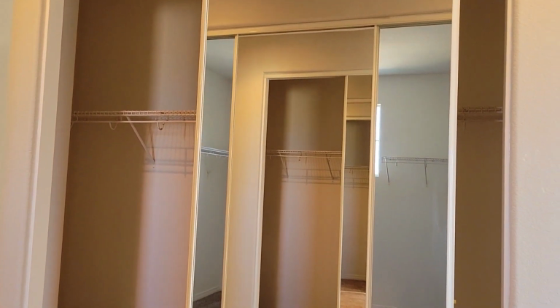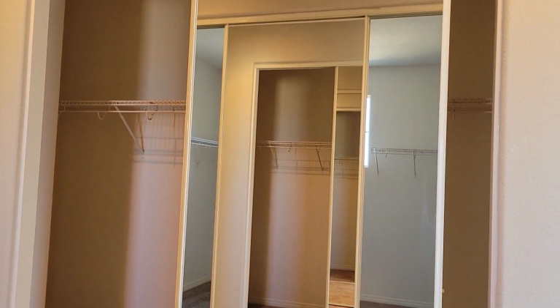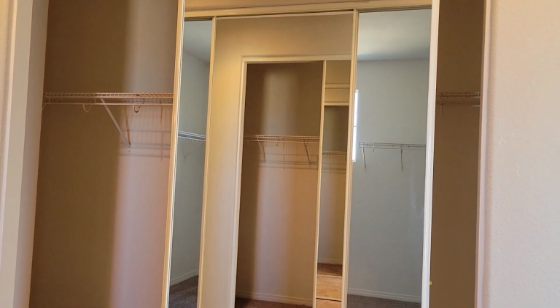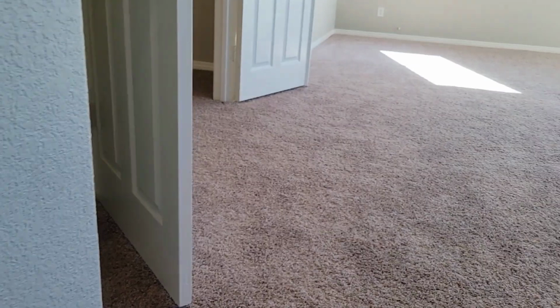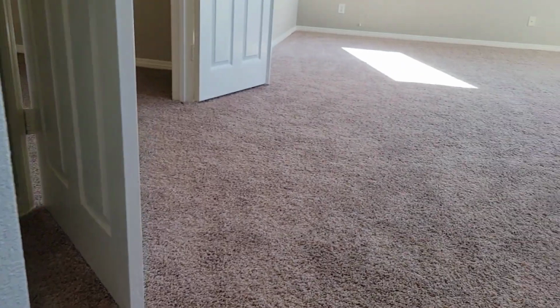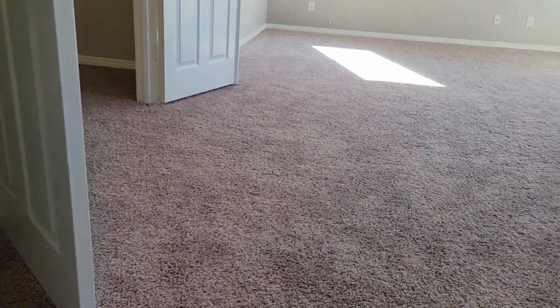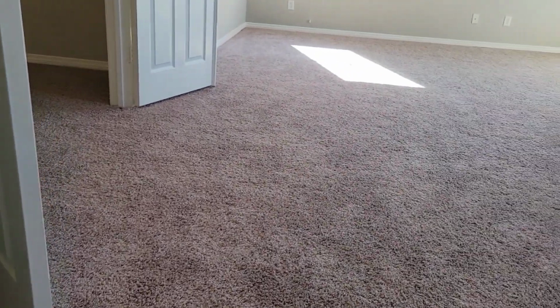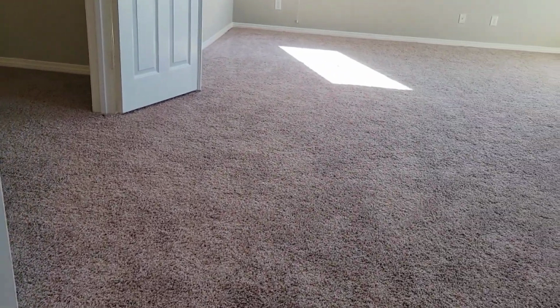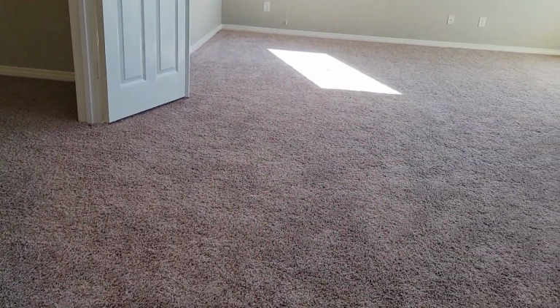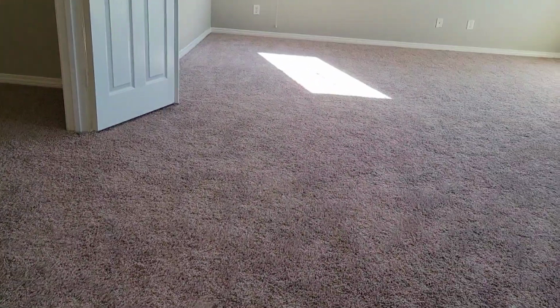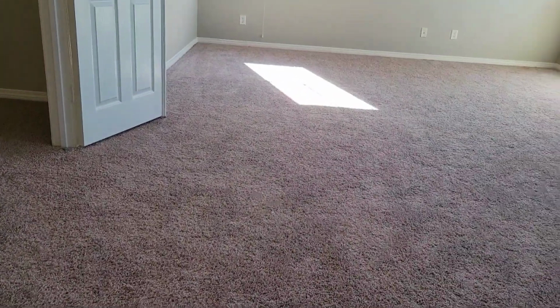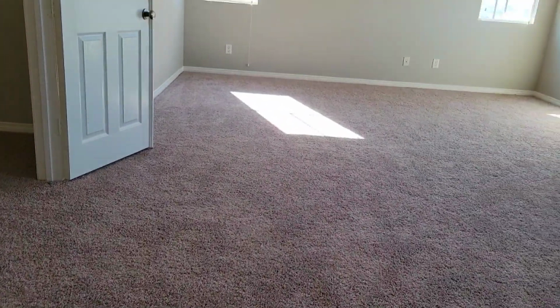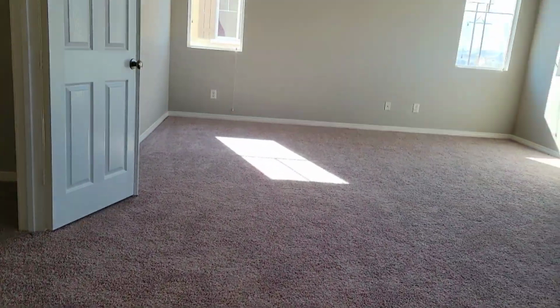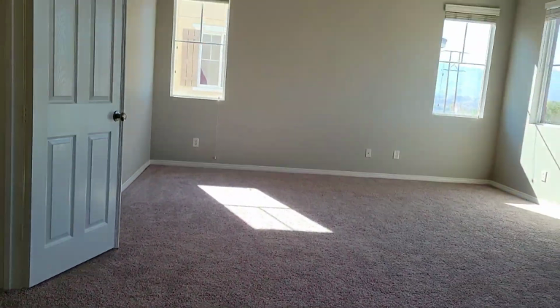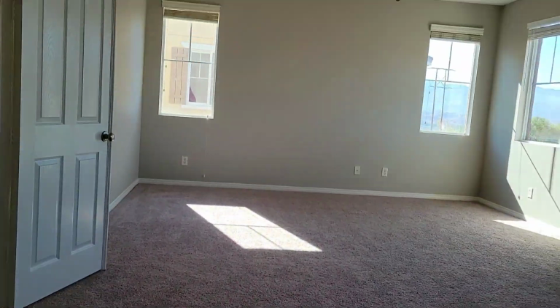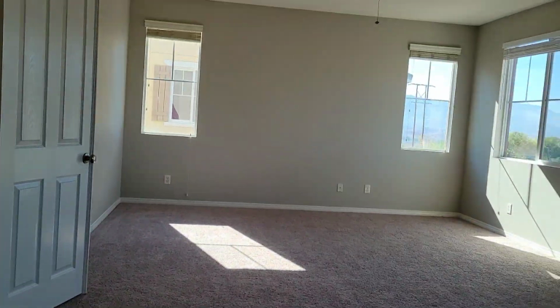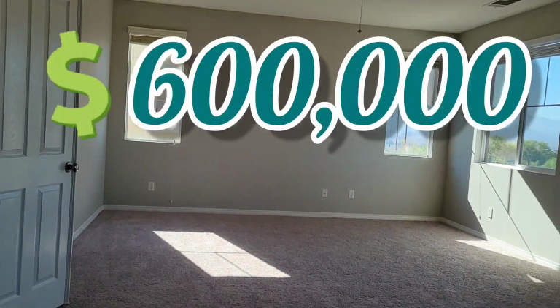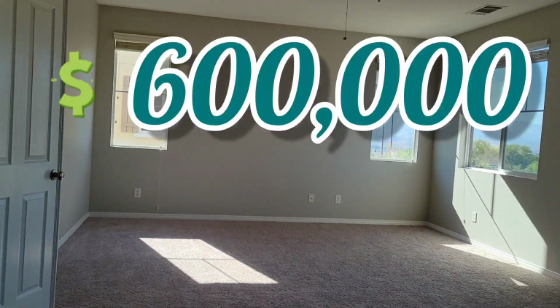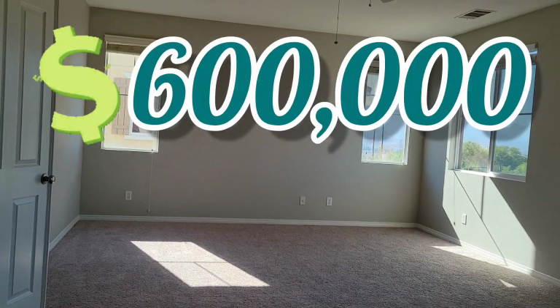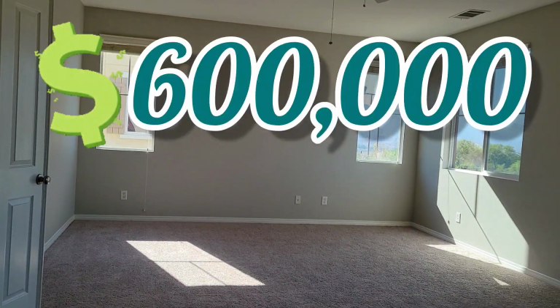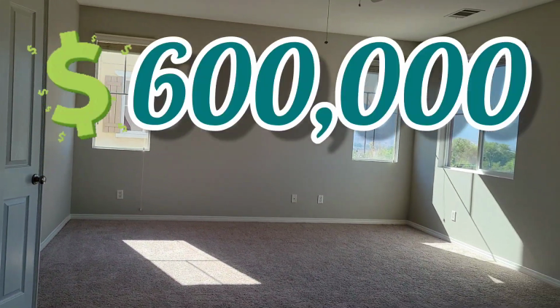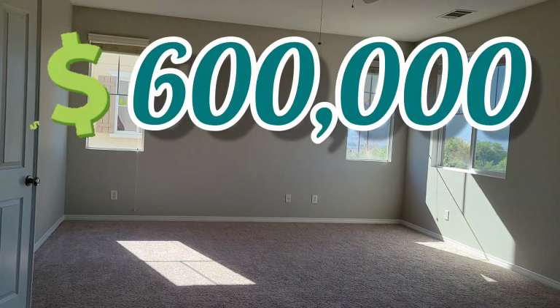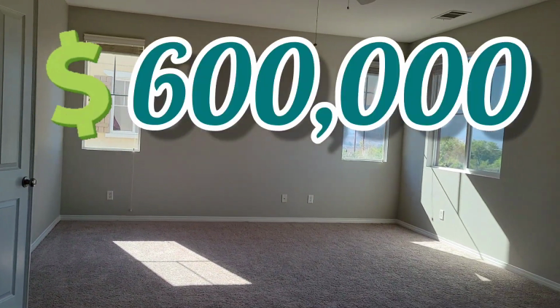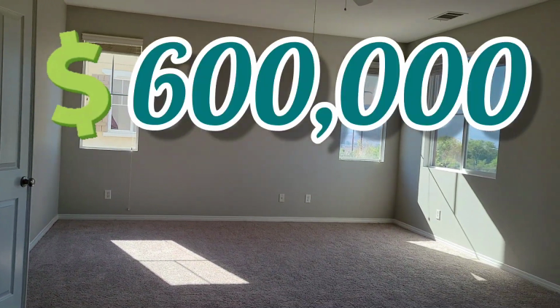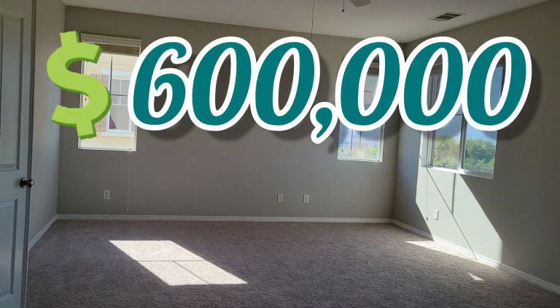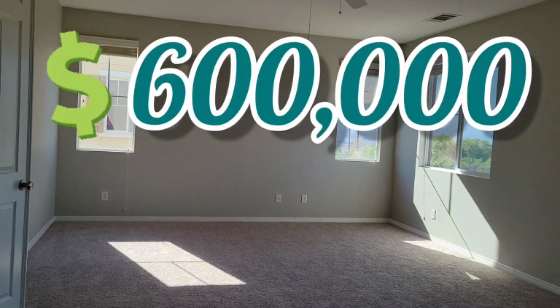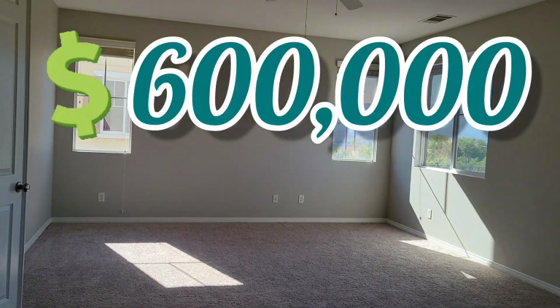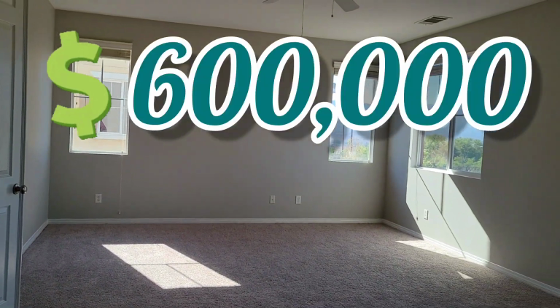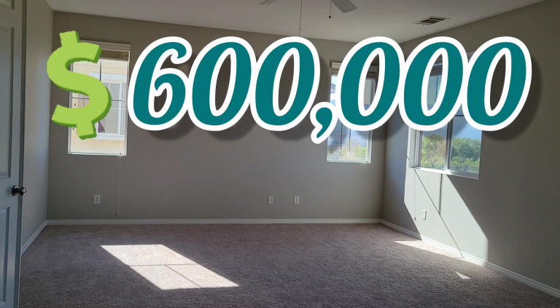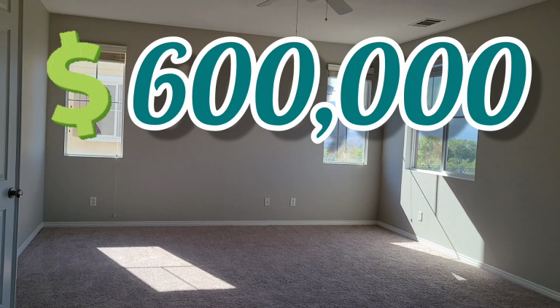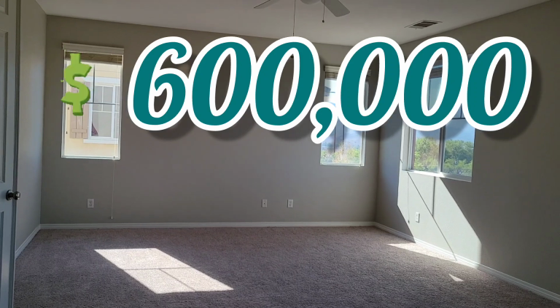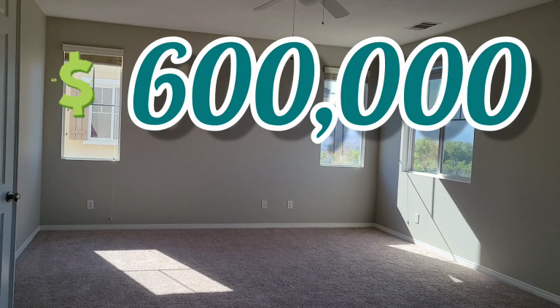Alright, remember the price — $600,000. Six zero zero.